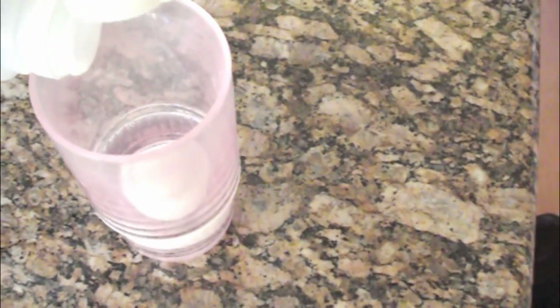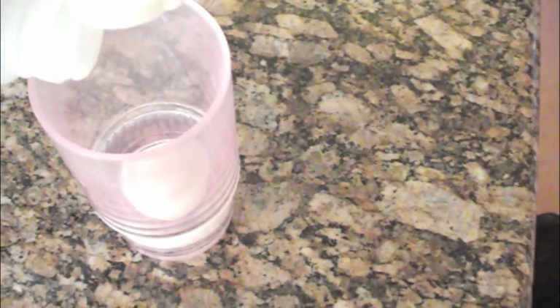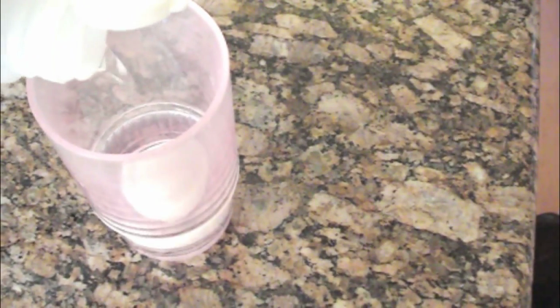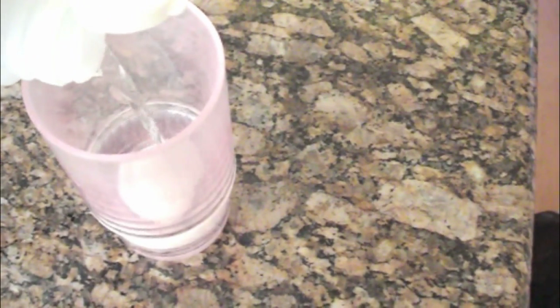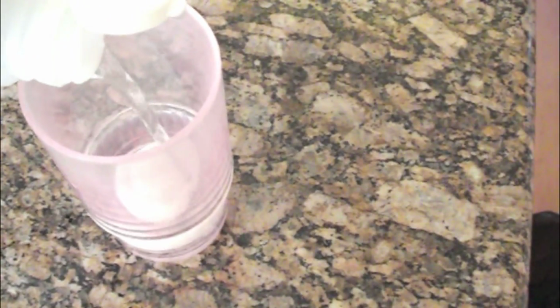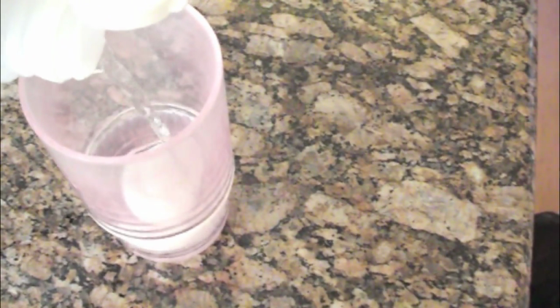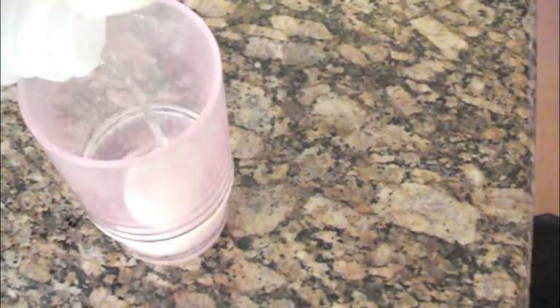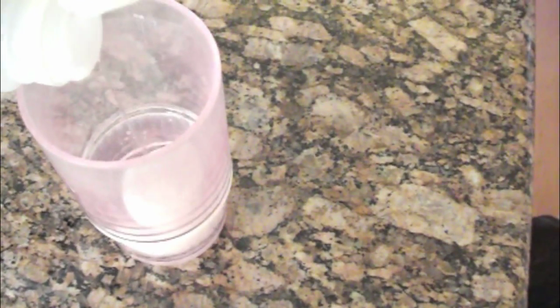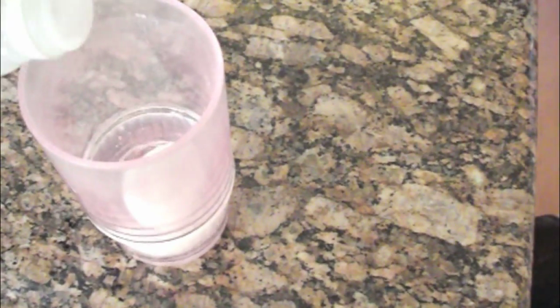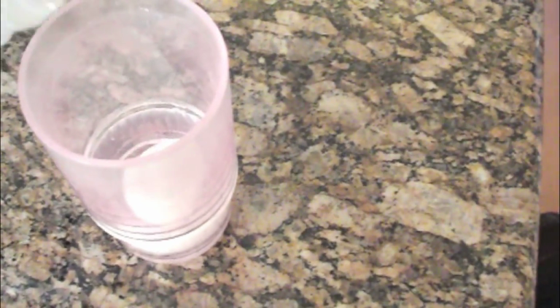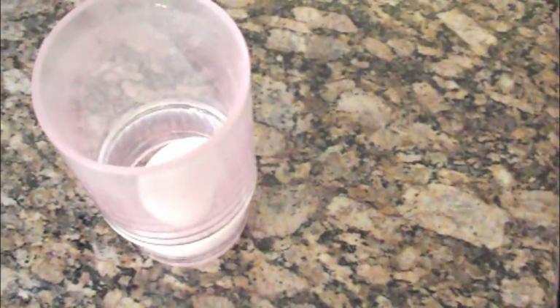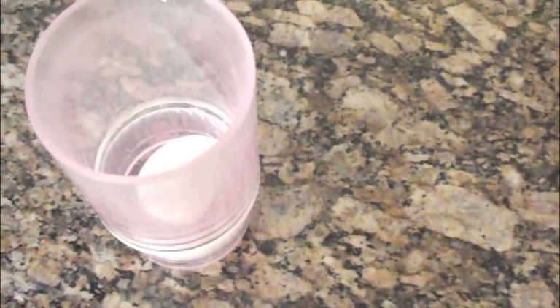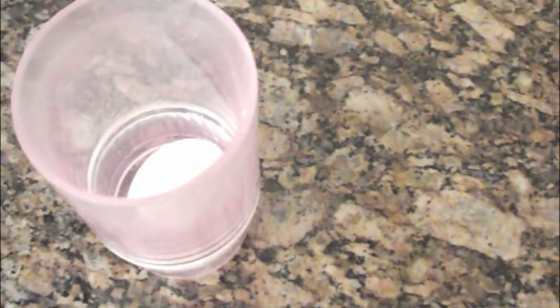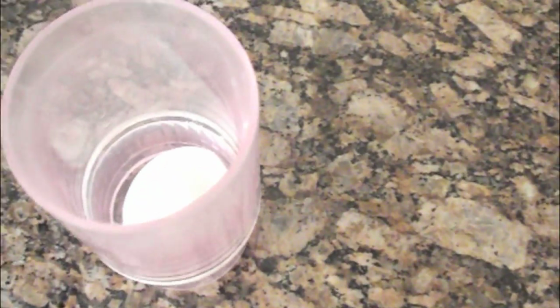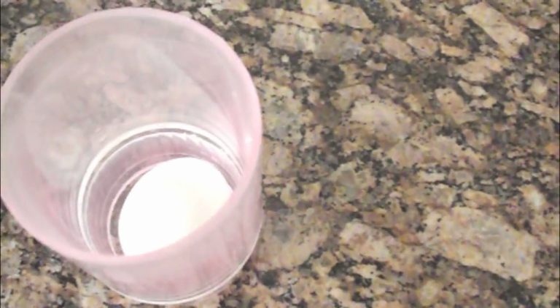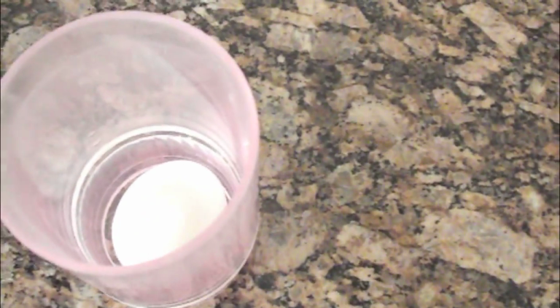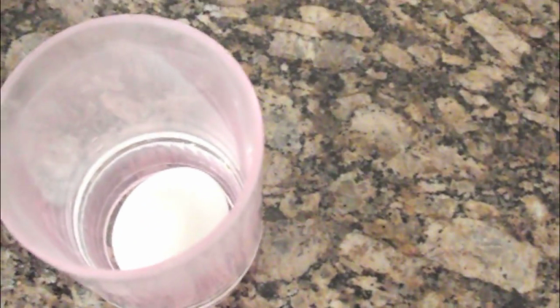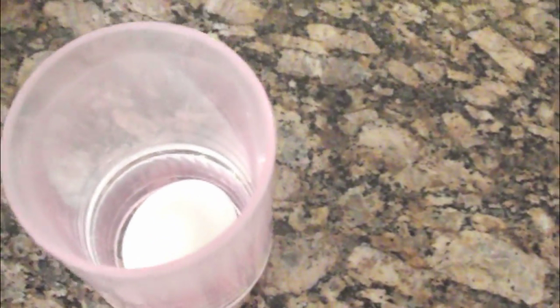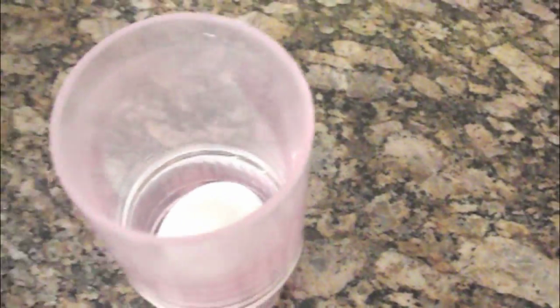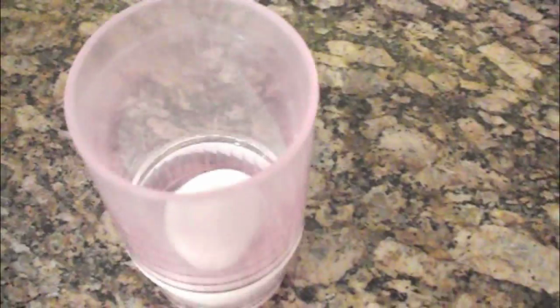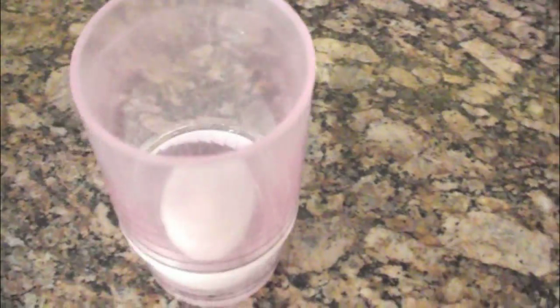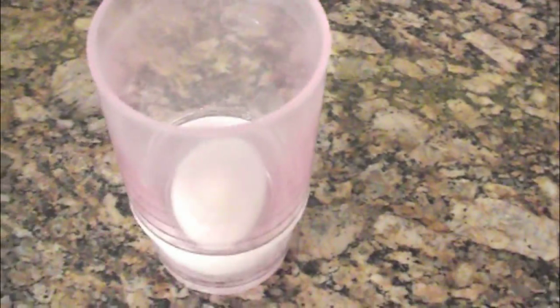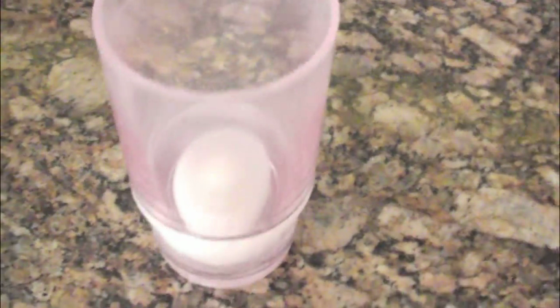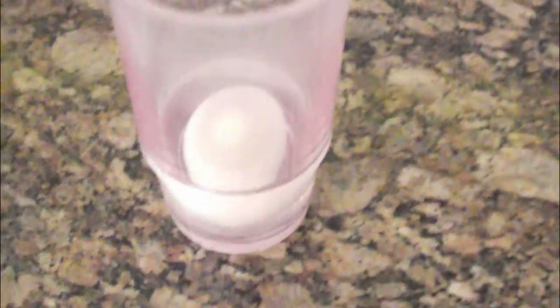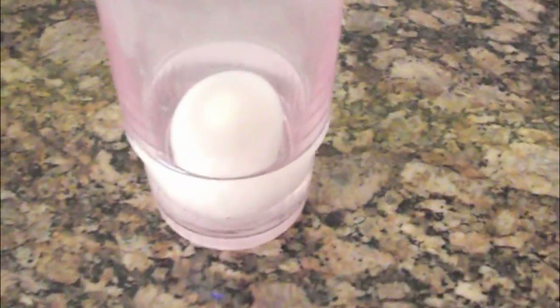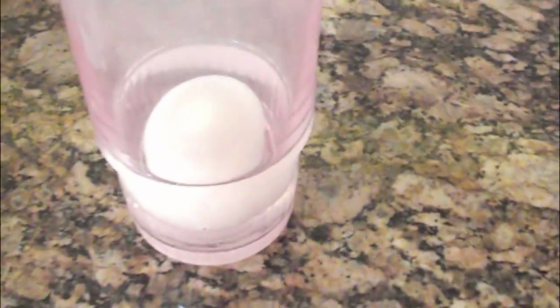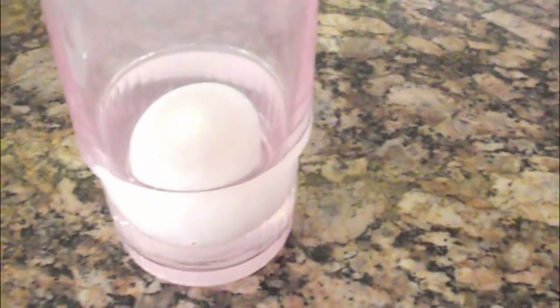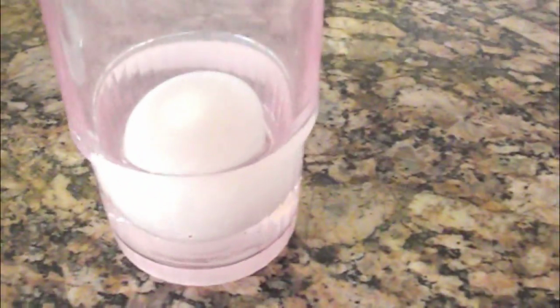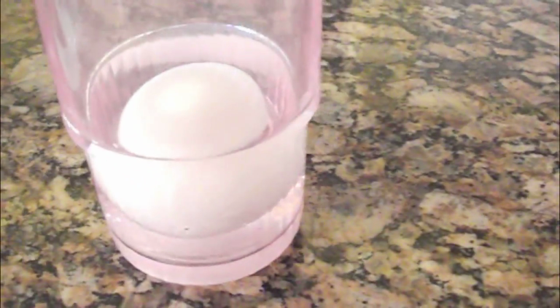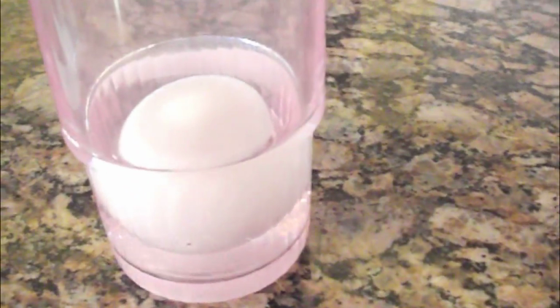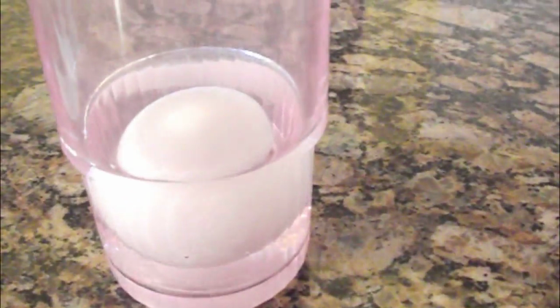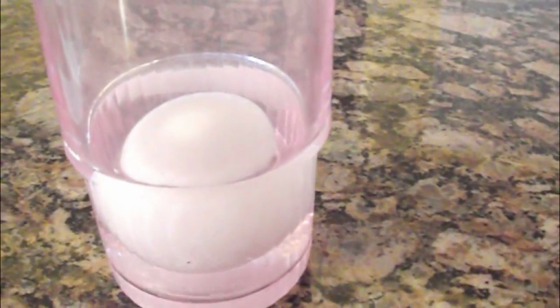Now just let your egg sit in your cup or bowl for 24 to 48 hours. I would recommend 48 hours.